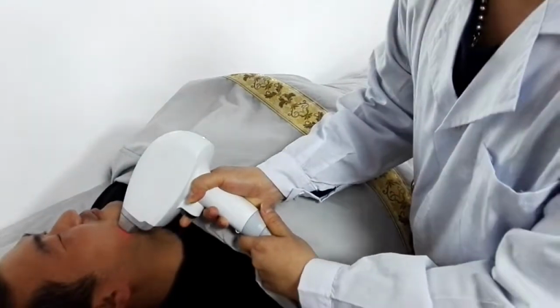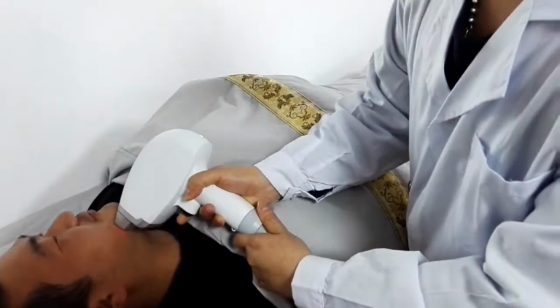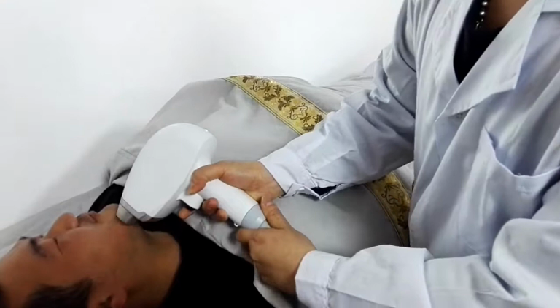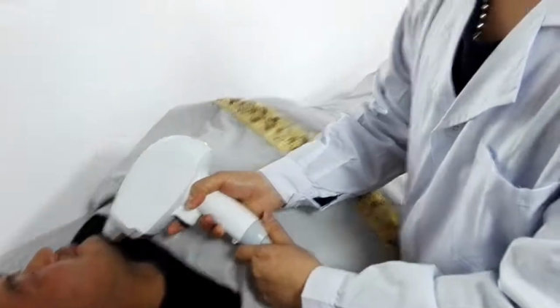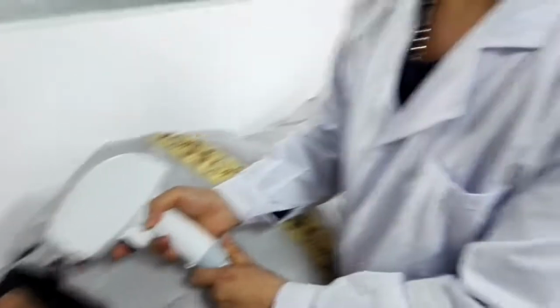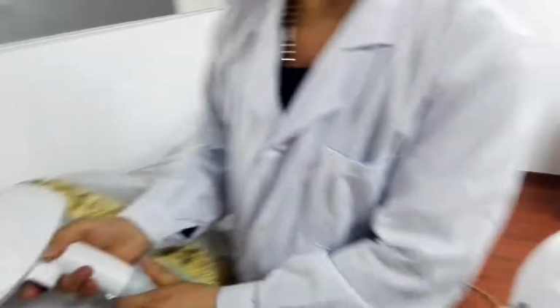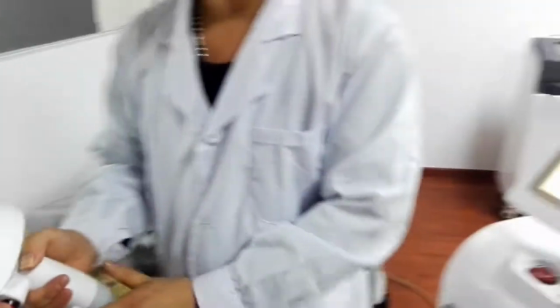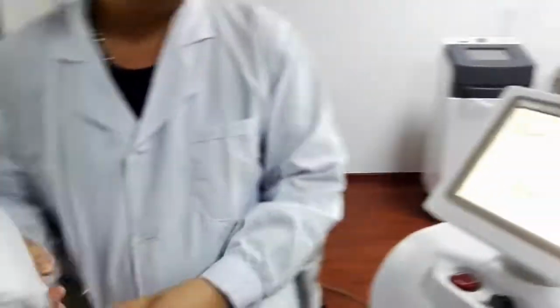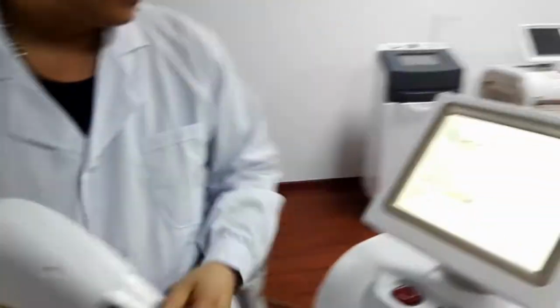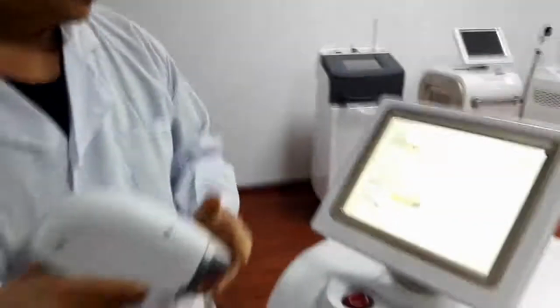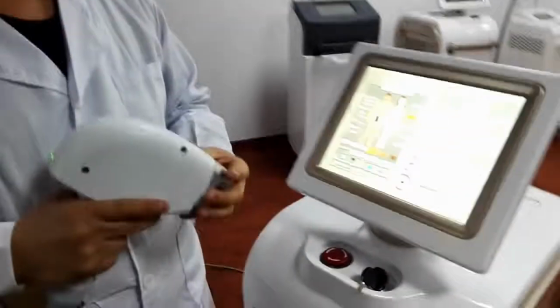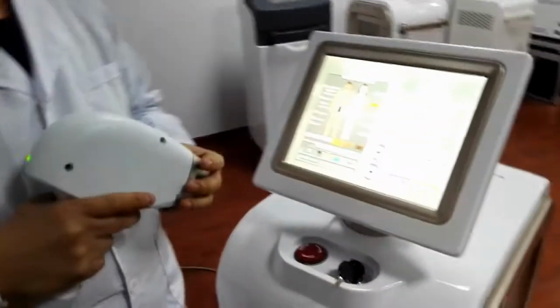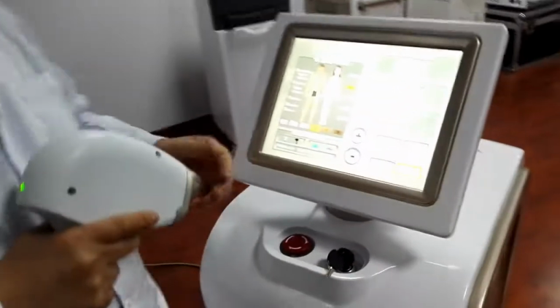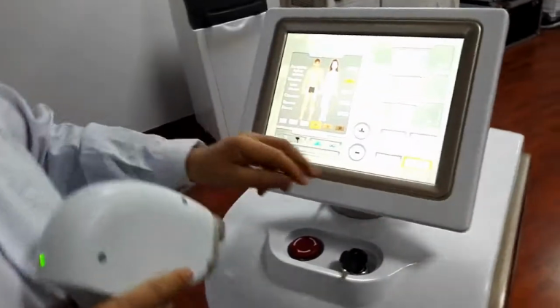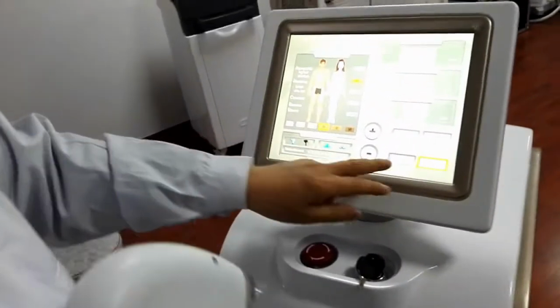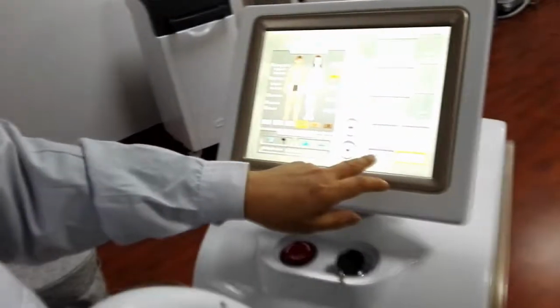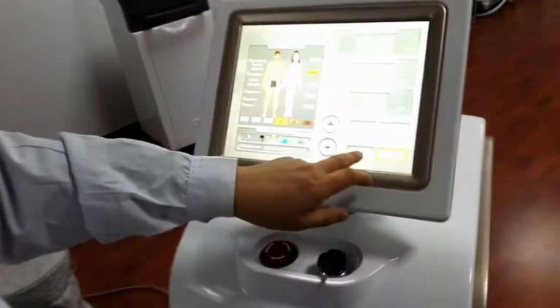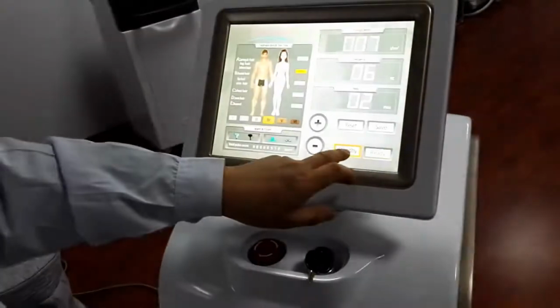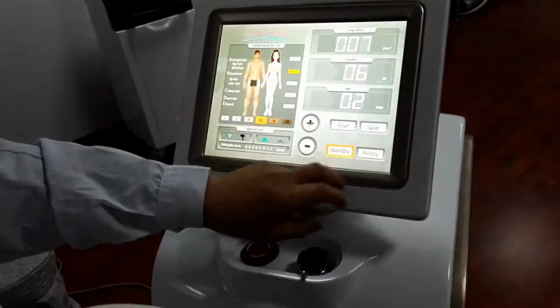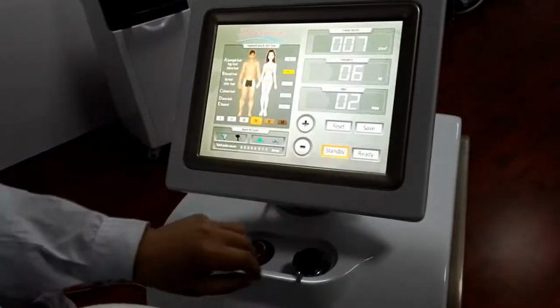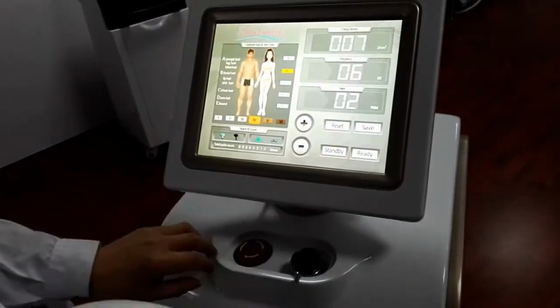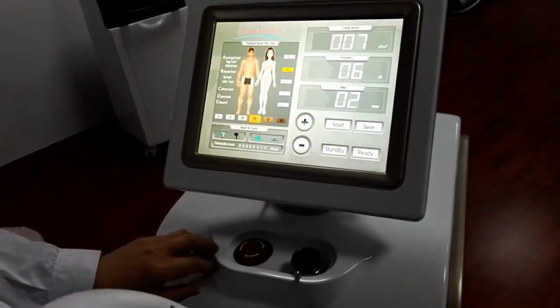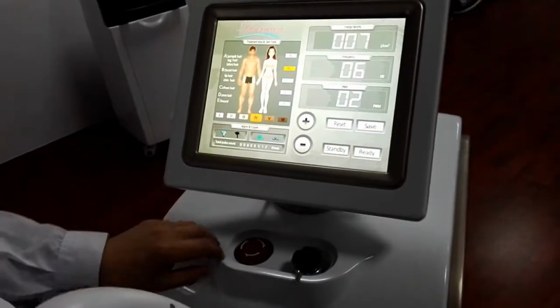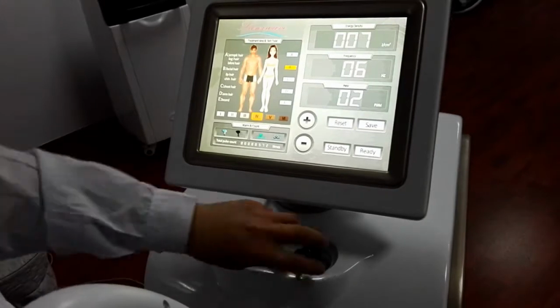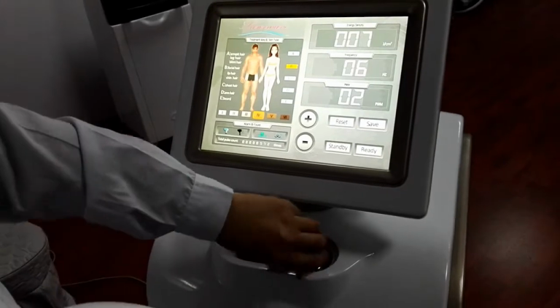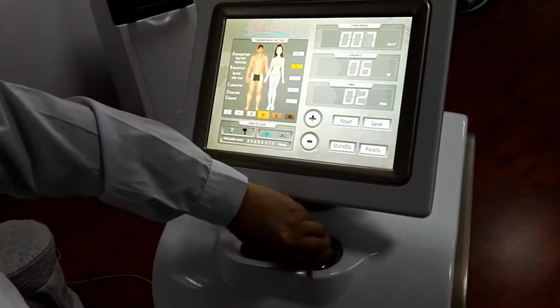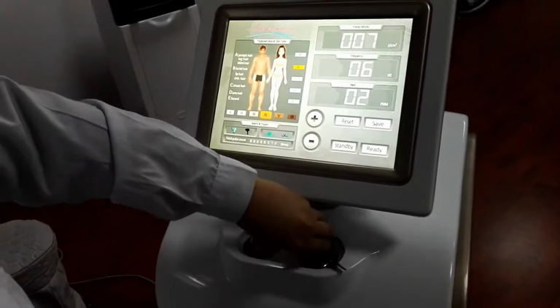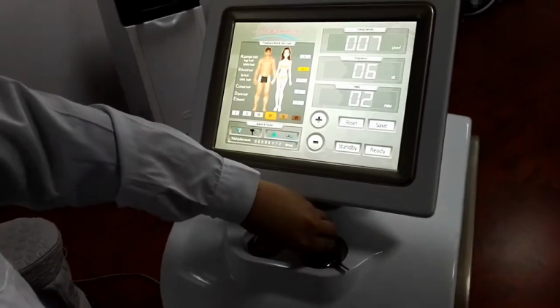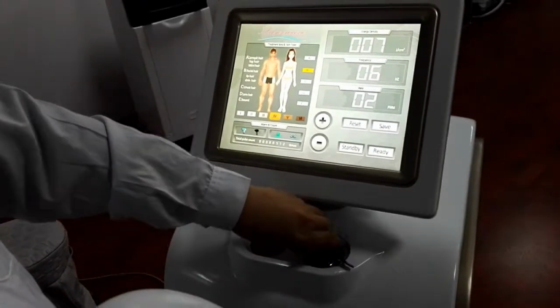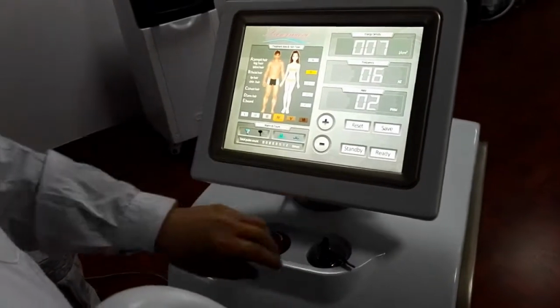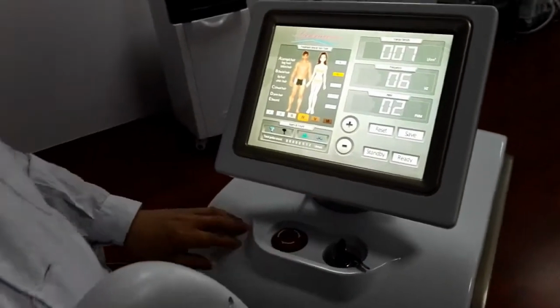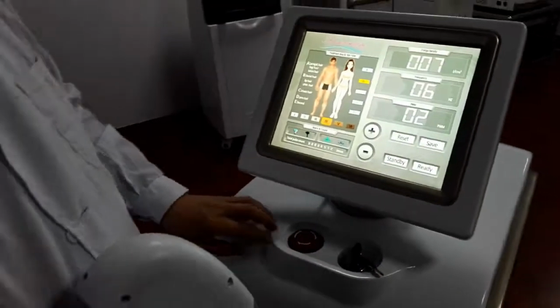Last, we will finish your whole clinical session. Press the button to slowly power off its work, then turn off the machine.